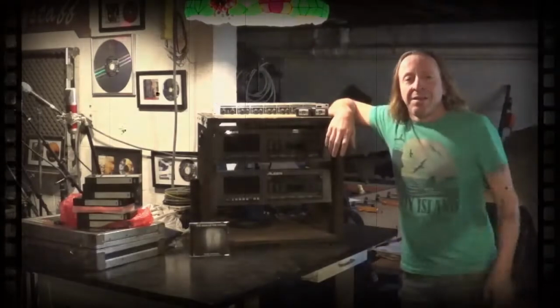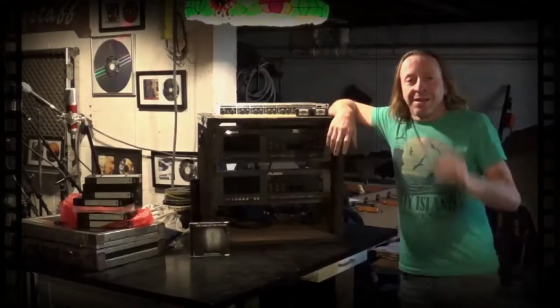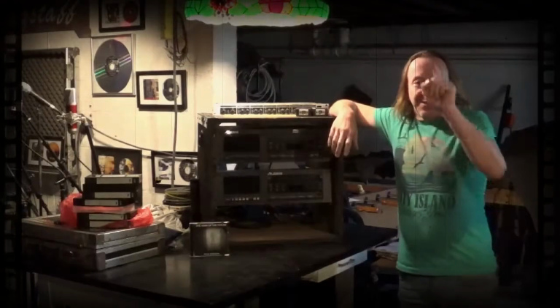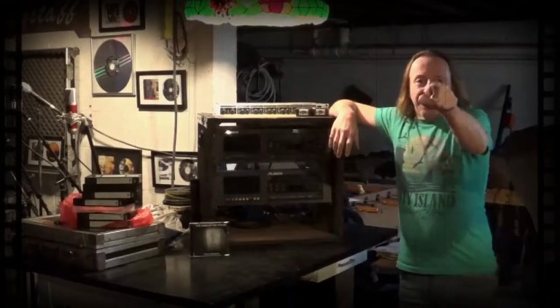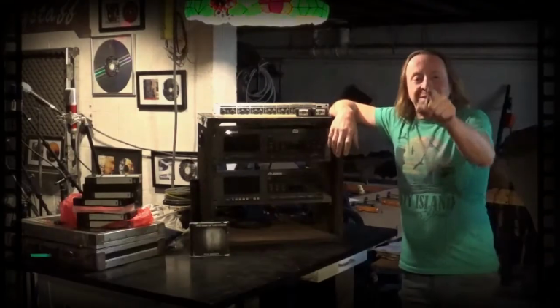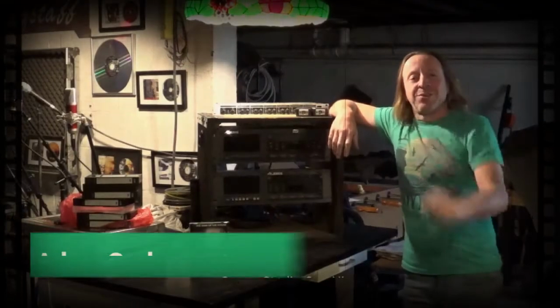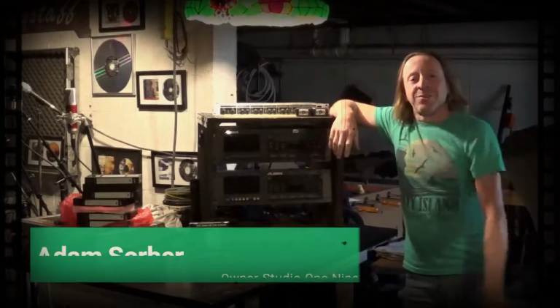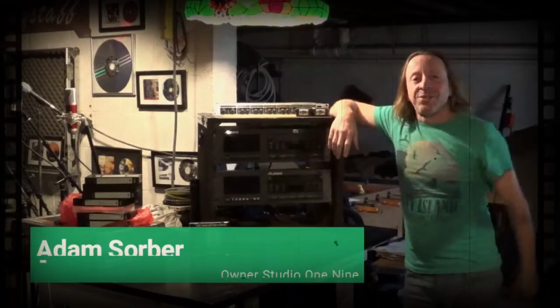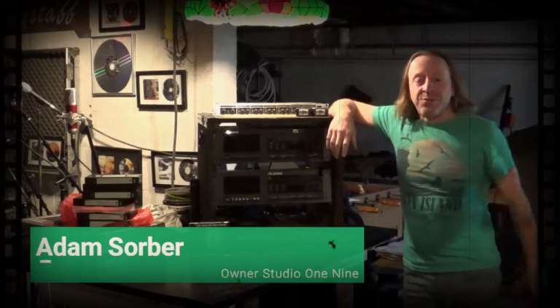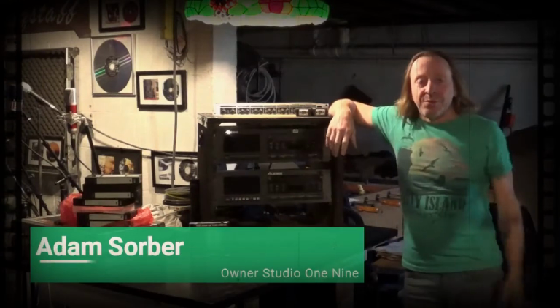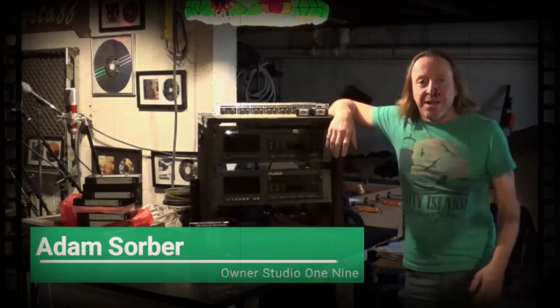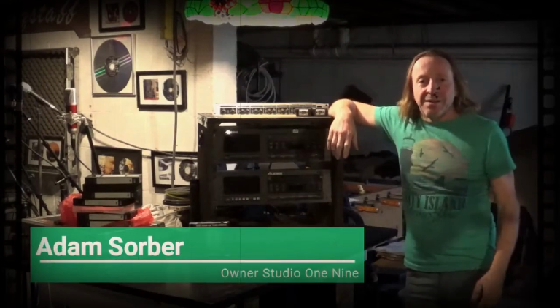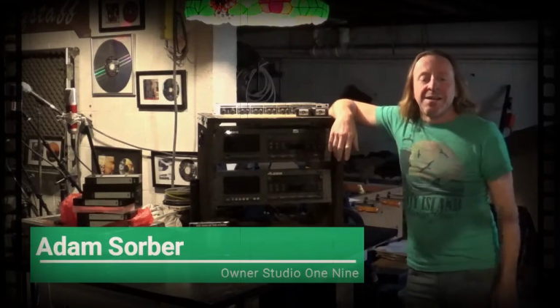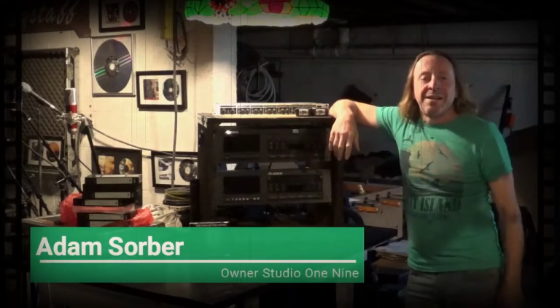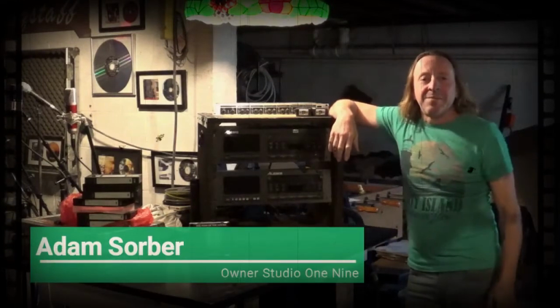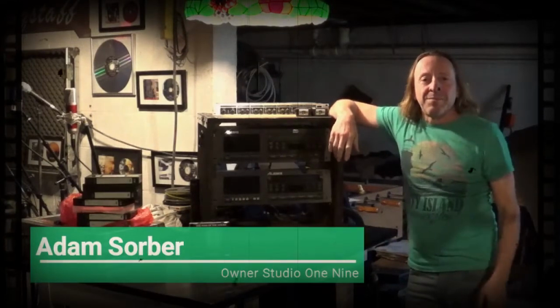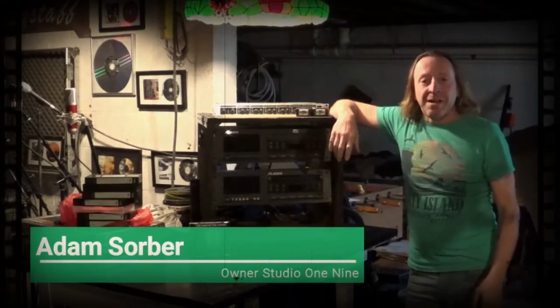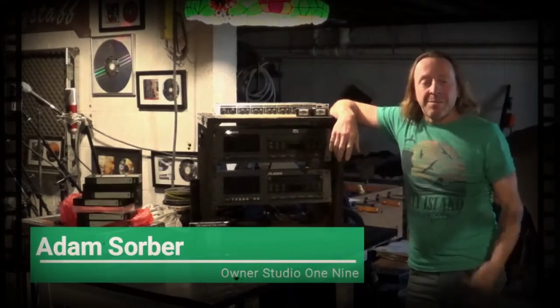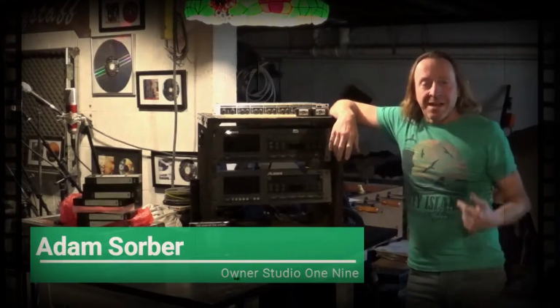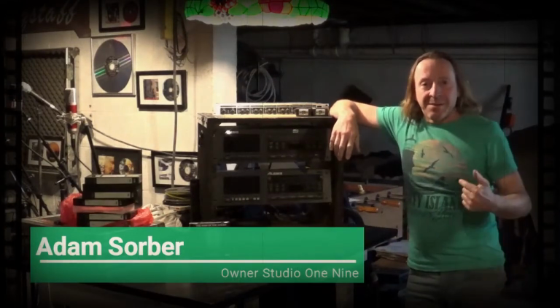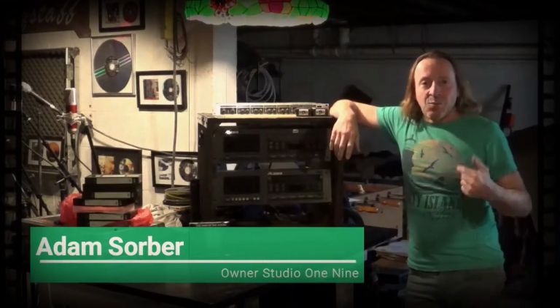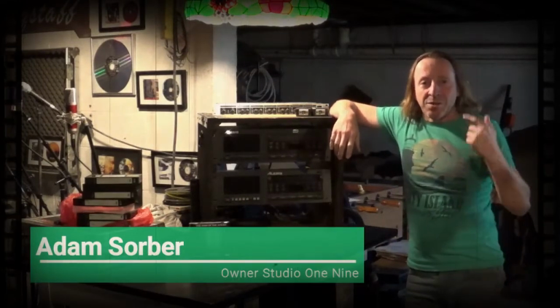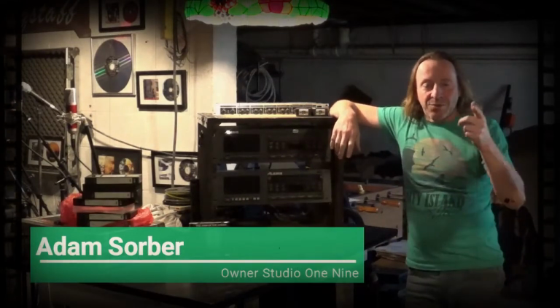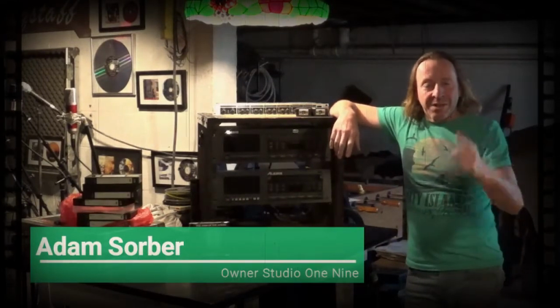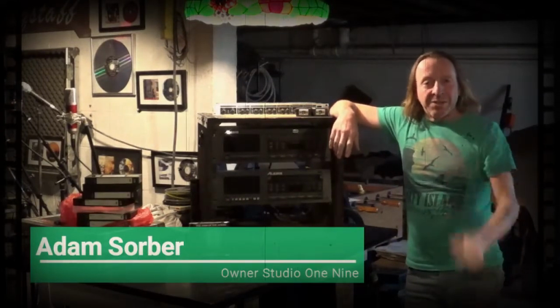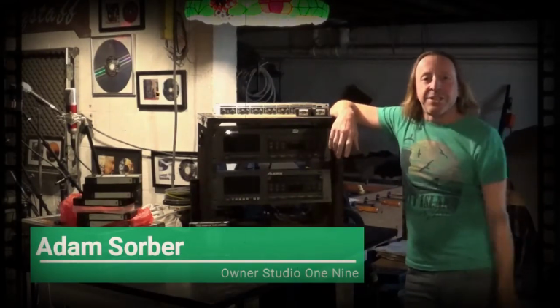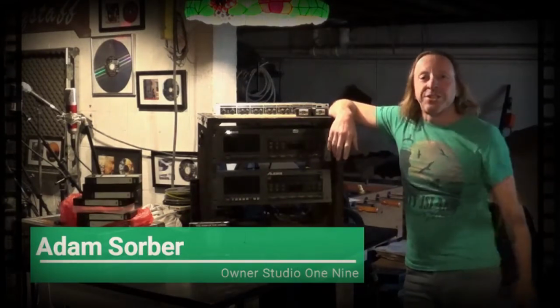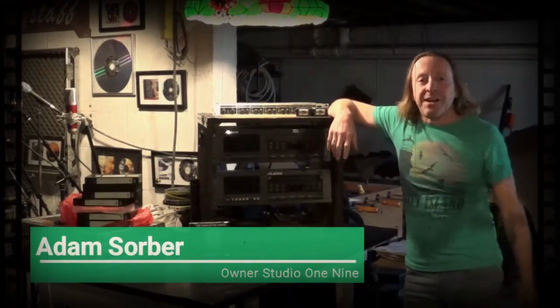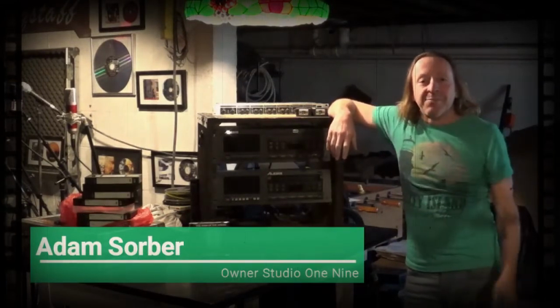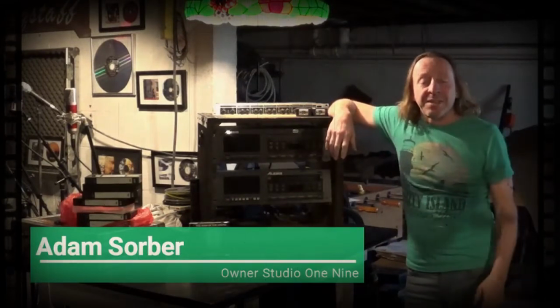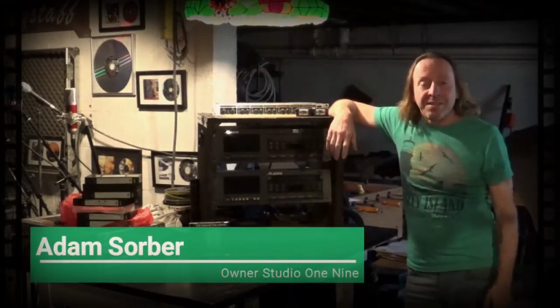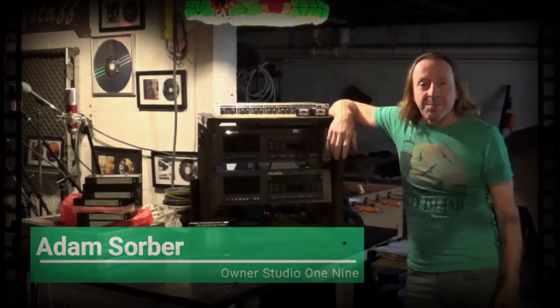Hello guys and girls in YouTube land. My name is Adam. Welcome to another edition of Mixed Tips.